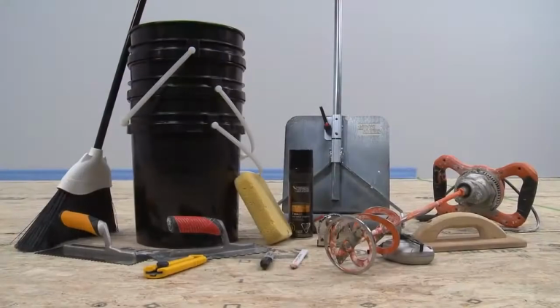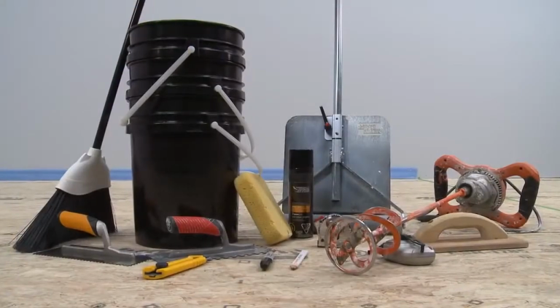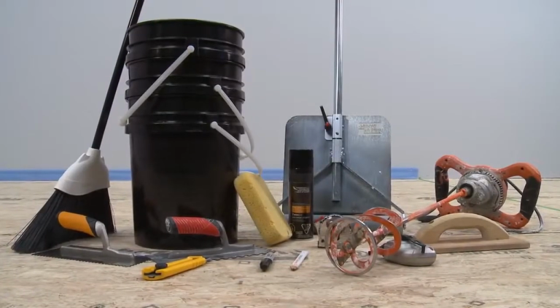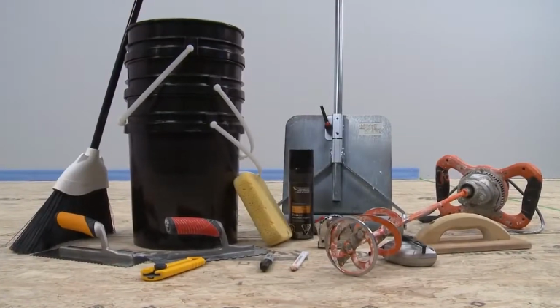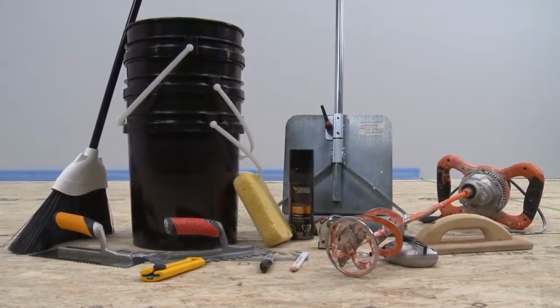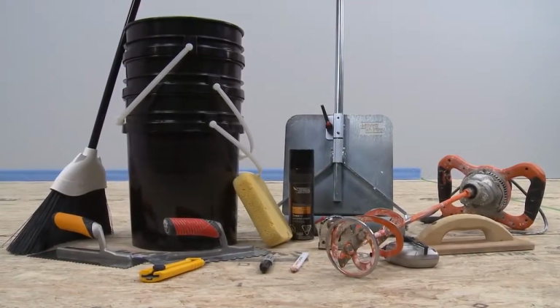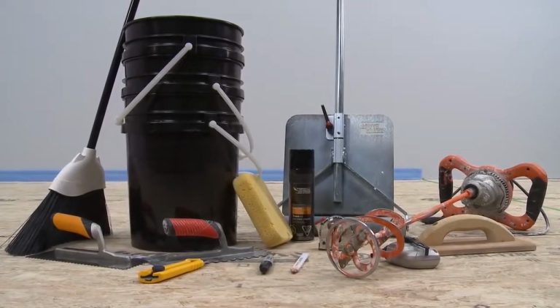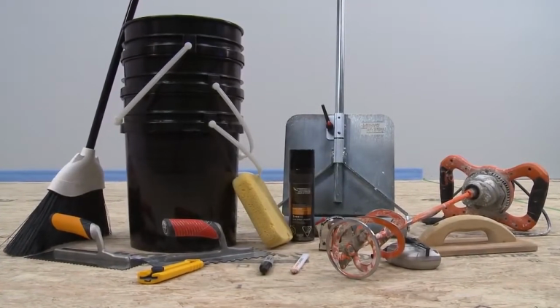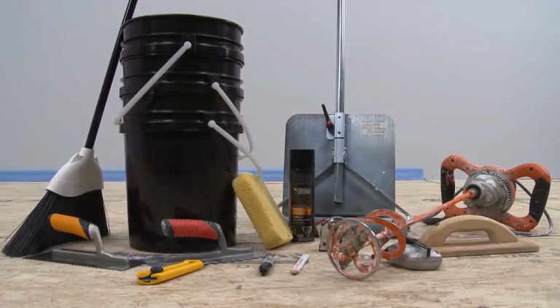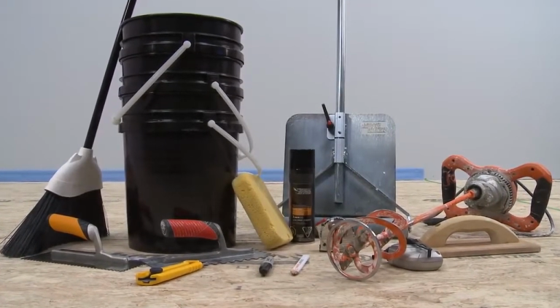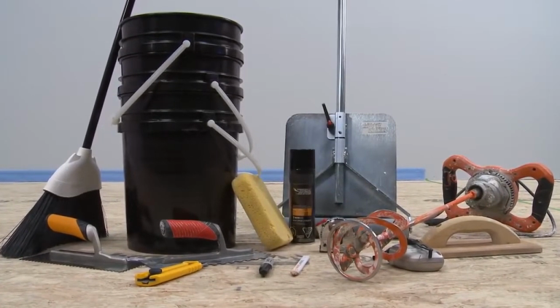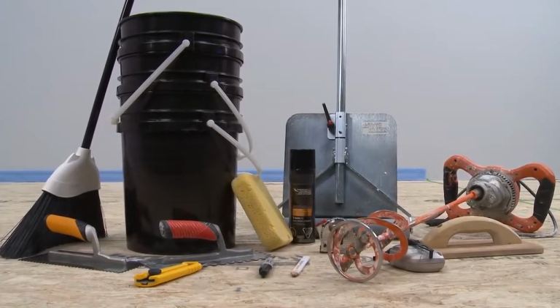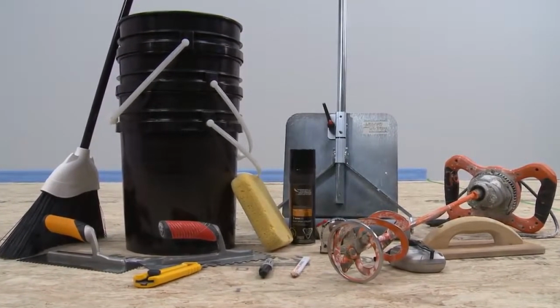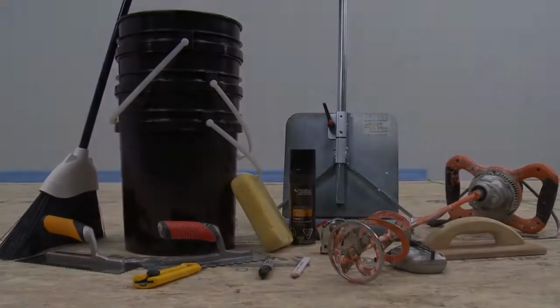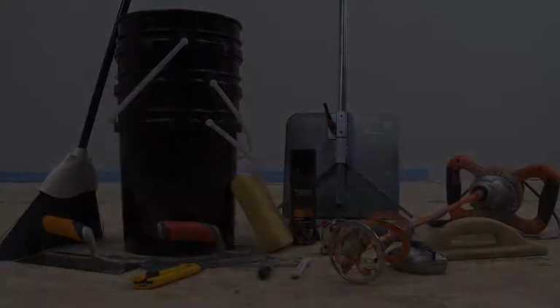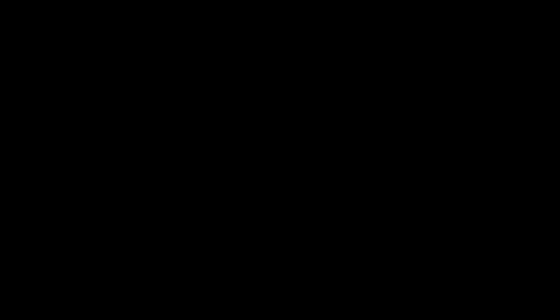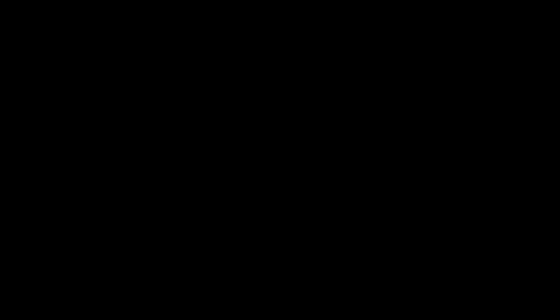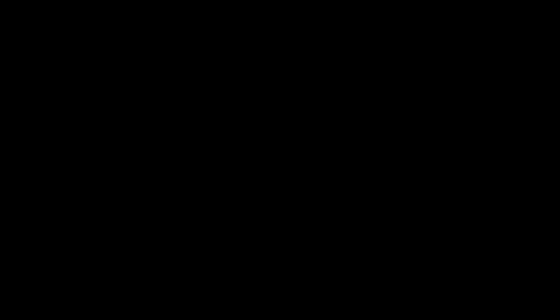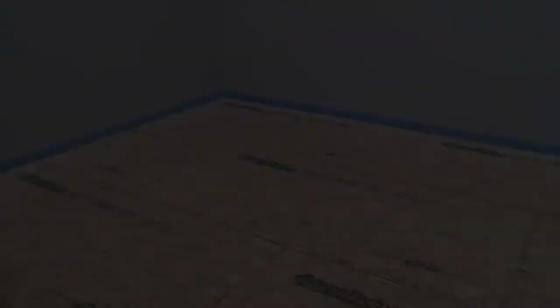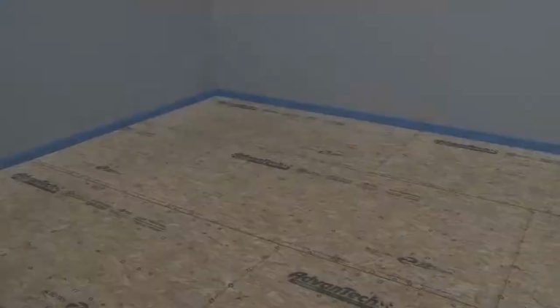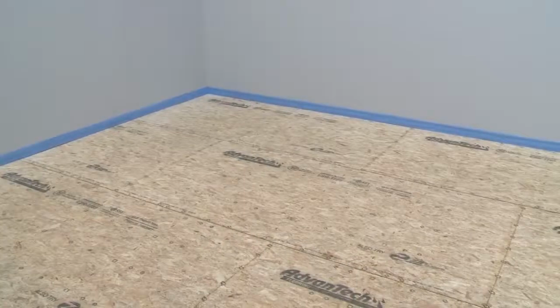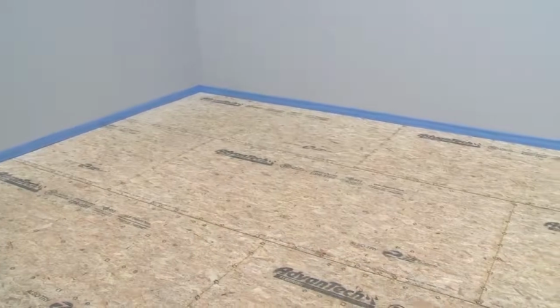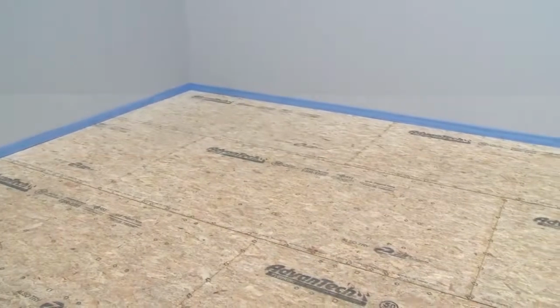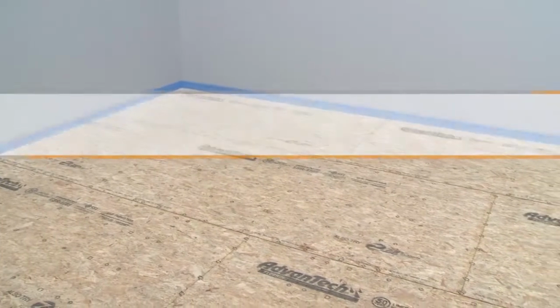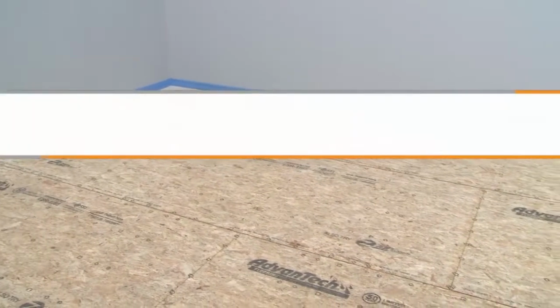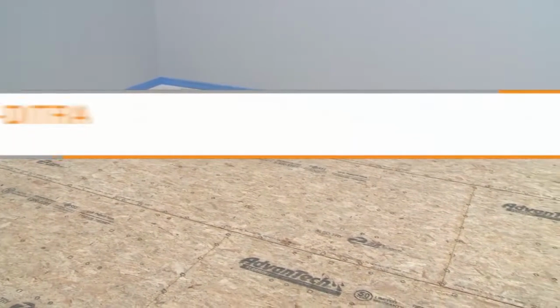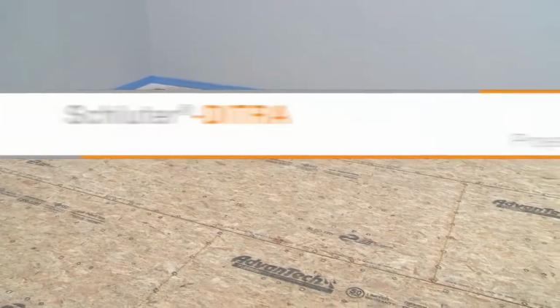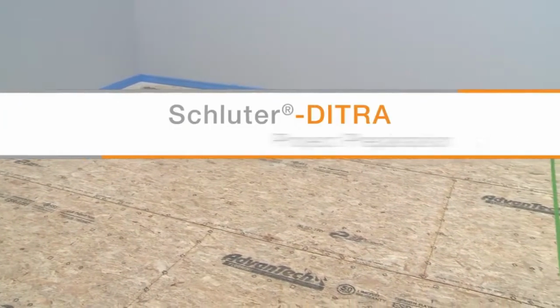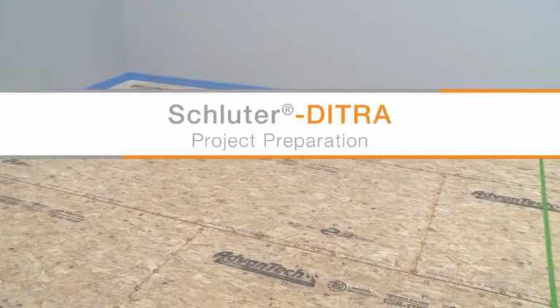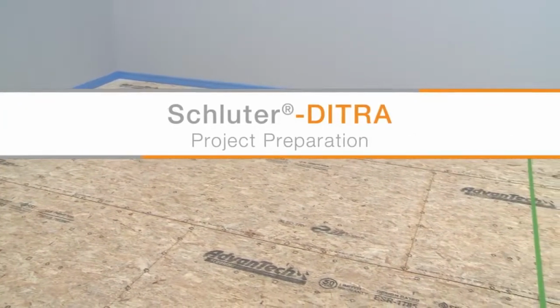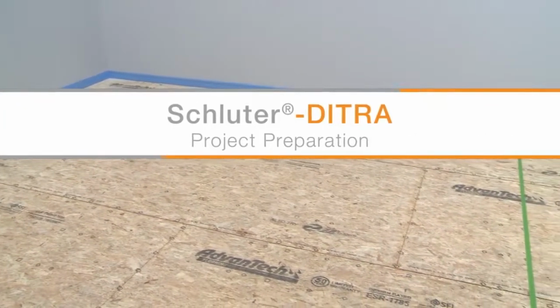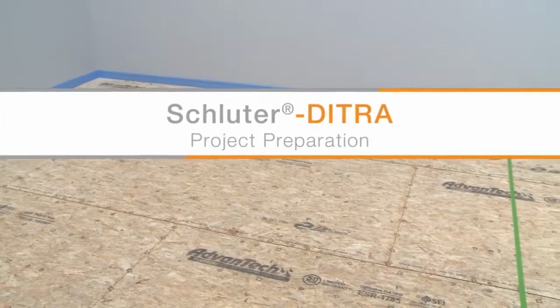Project planning is now complete. Now we're ready to prepare for the installation.